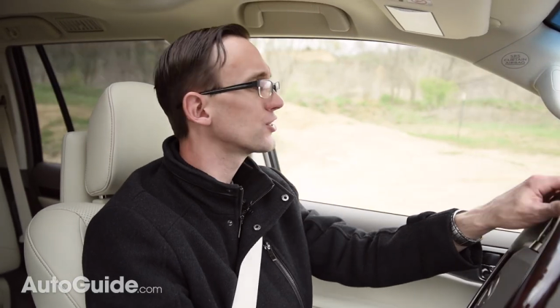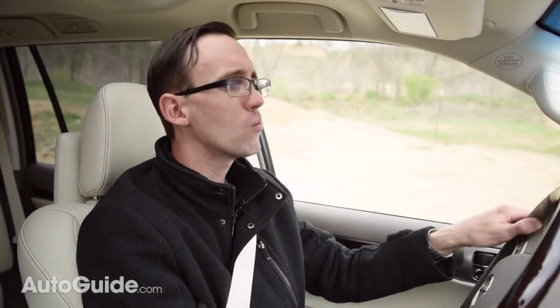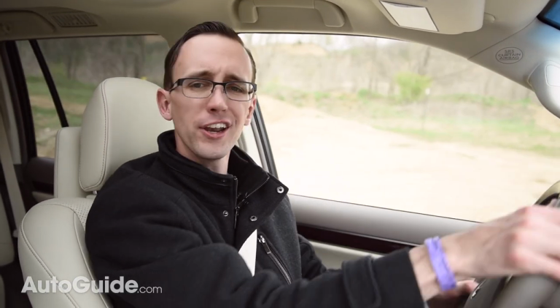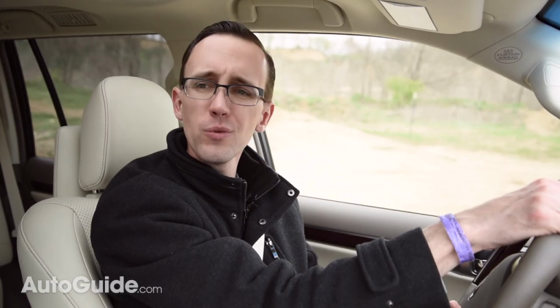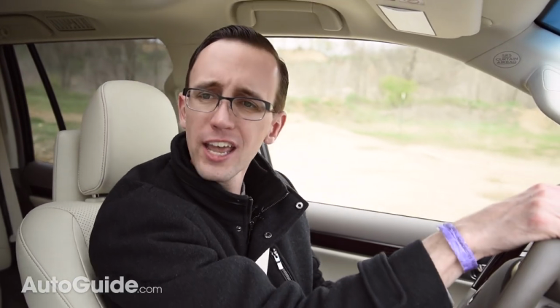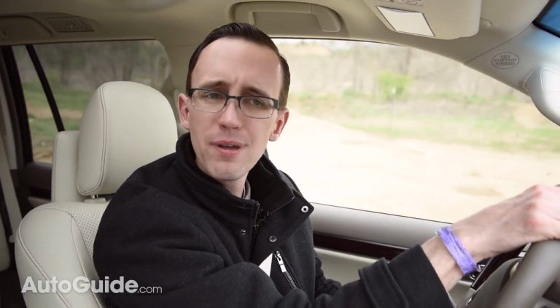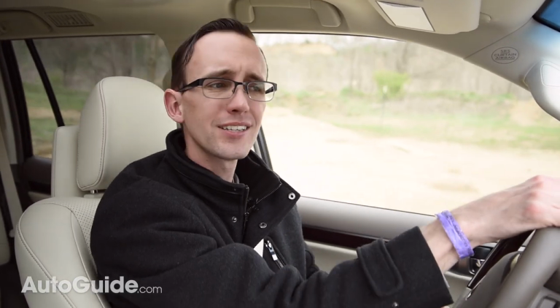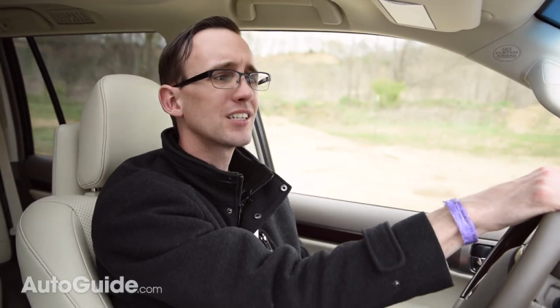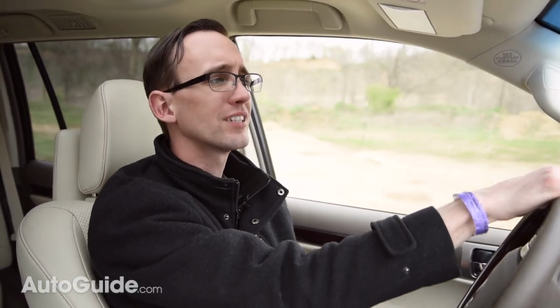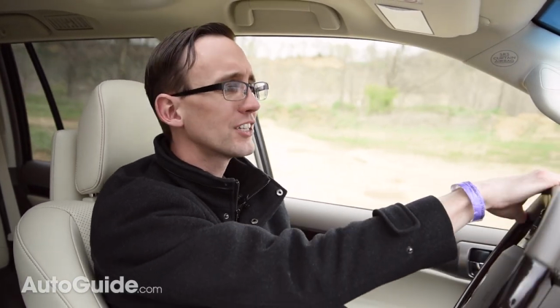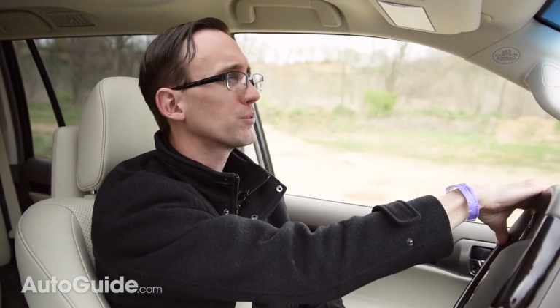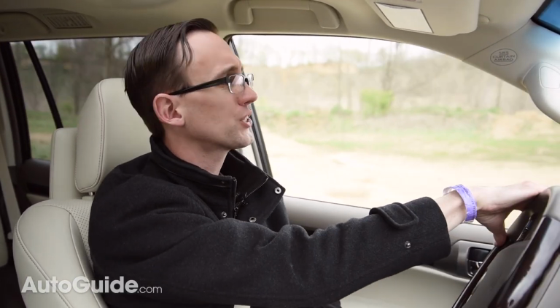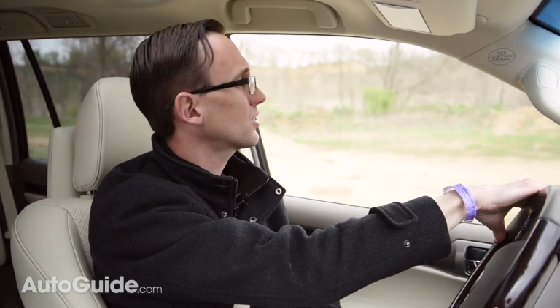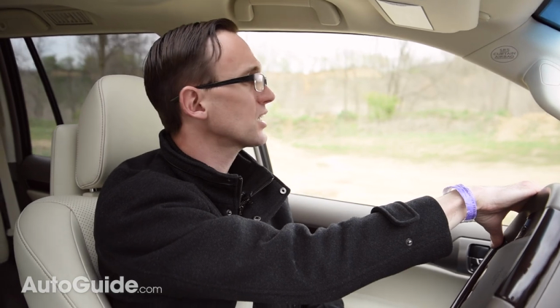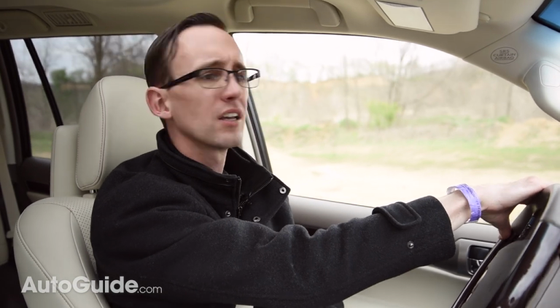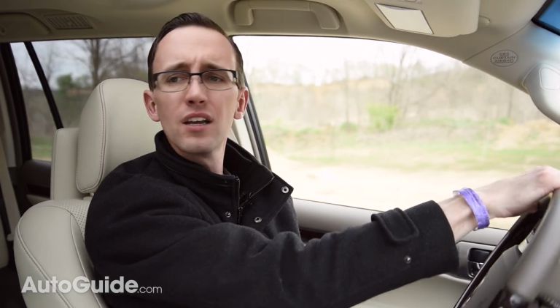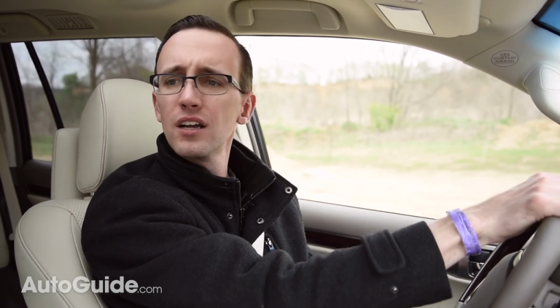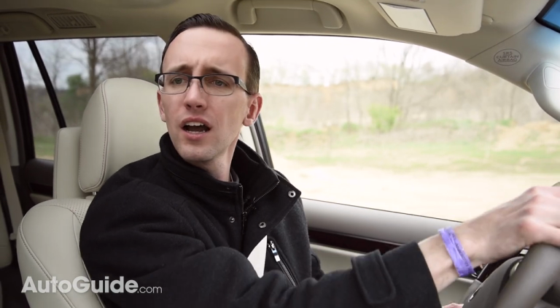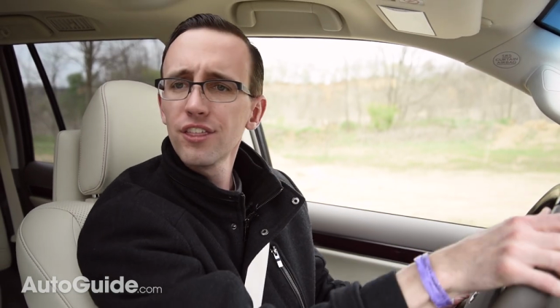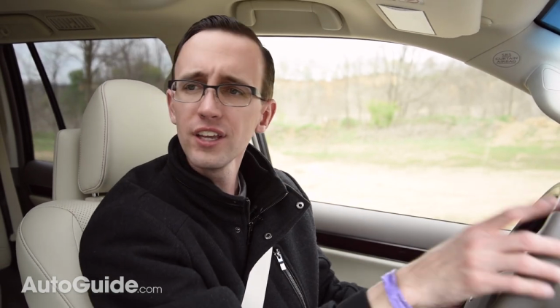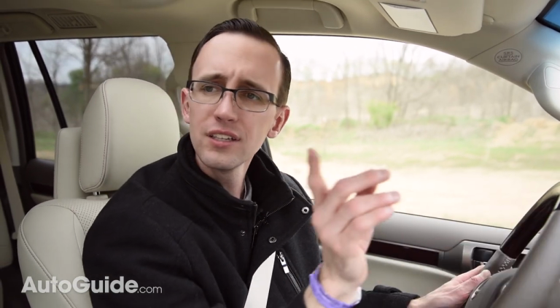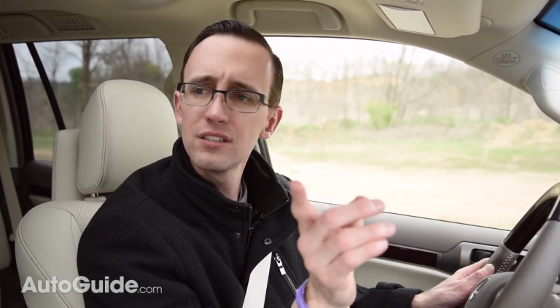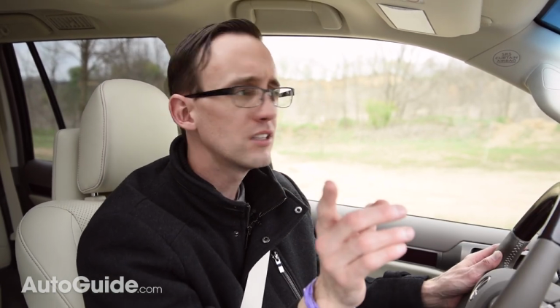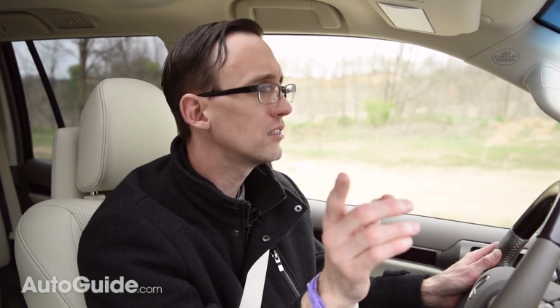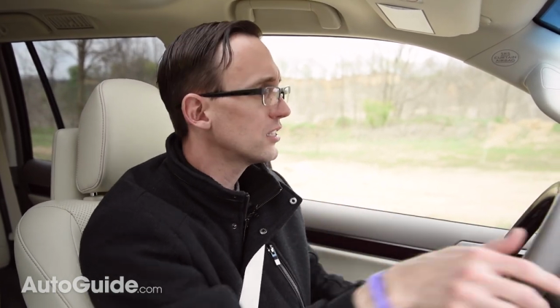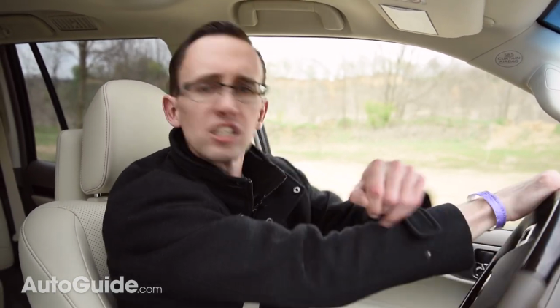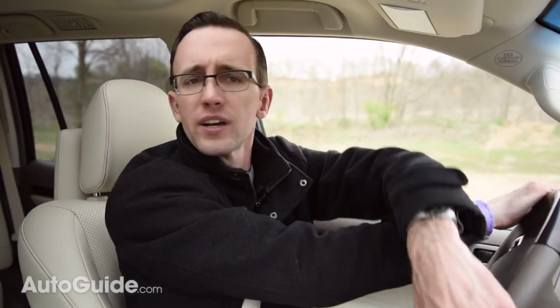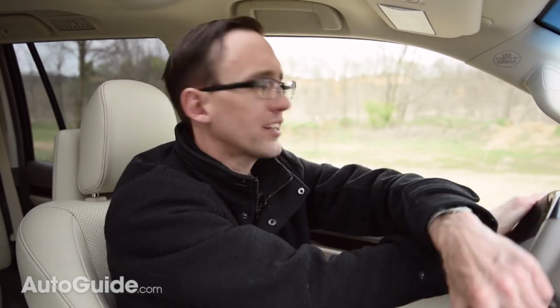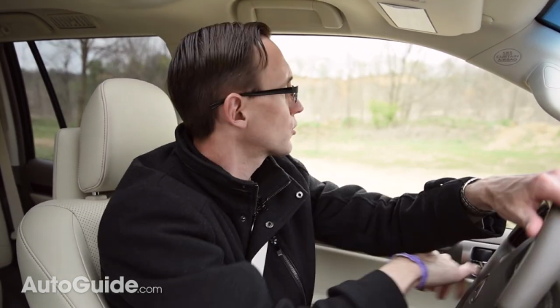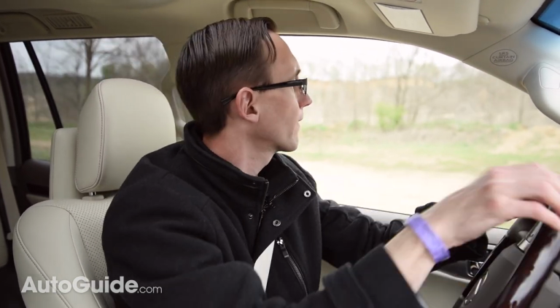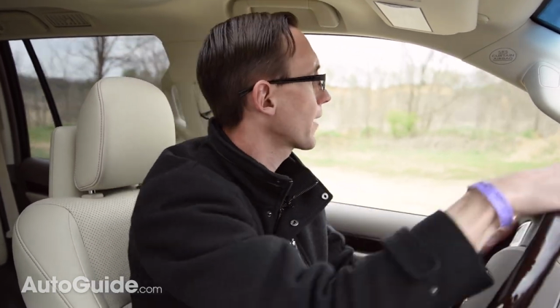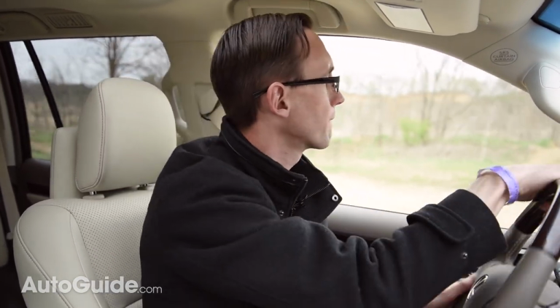So why don't we head back to civilization, which I think is this way. Yeah, it's this way. Come on.